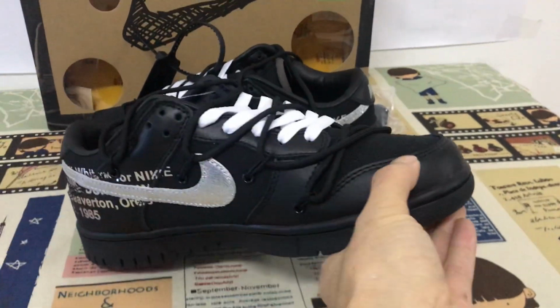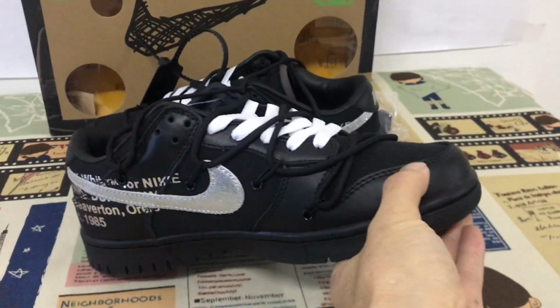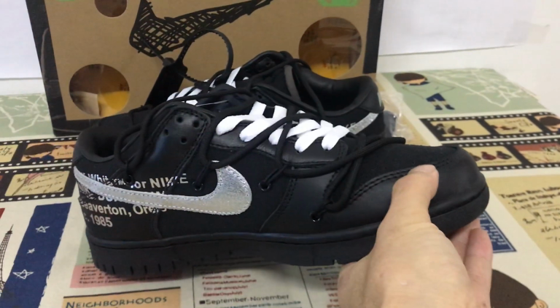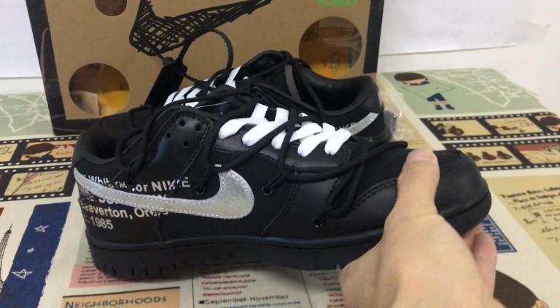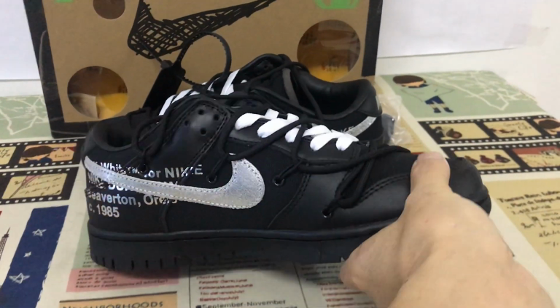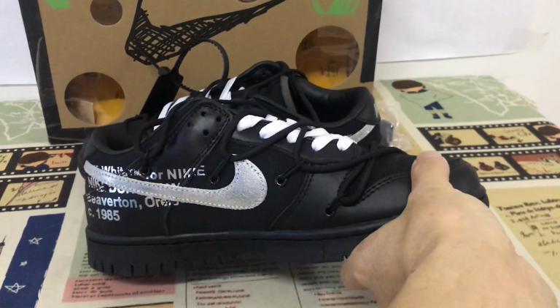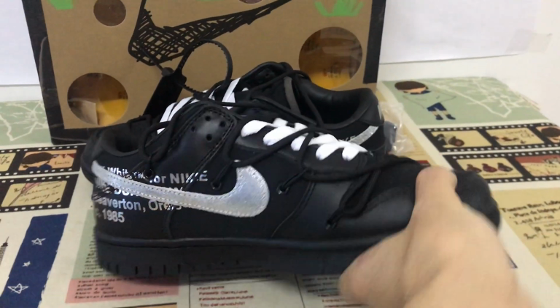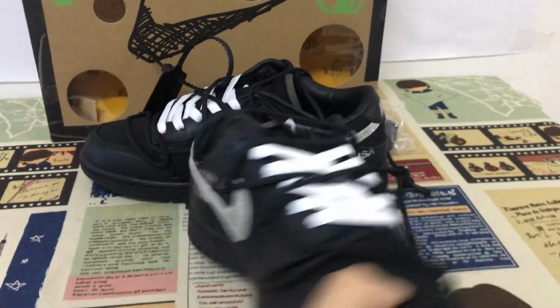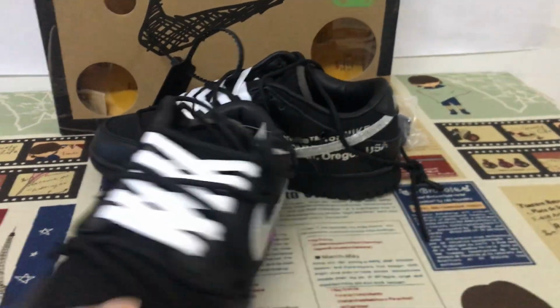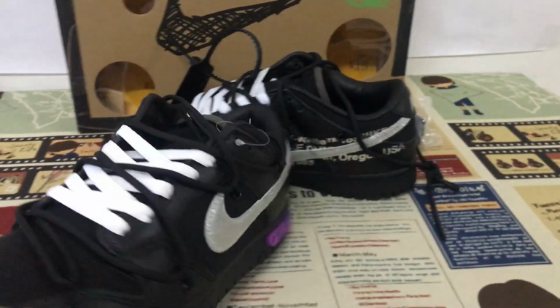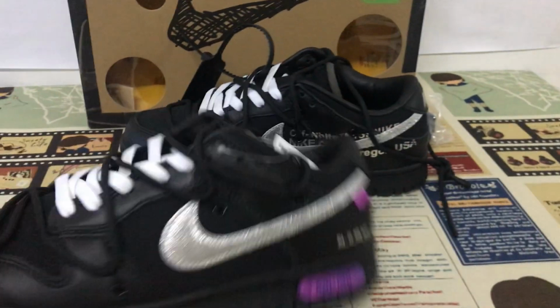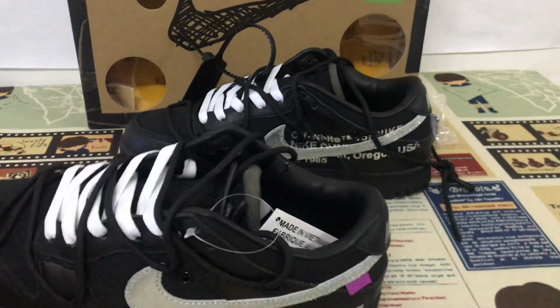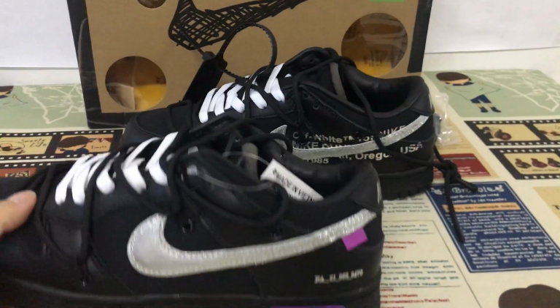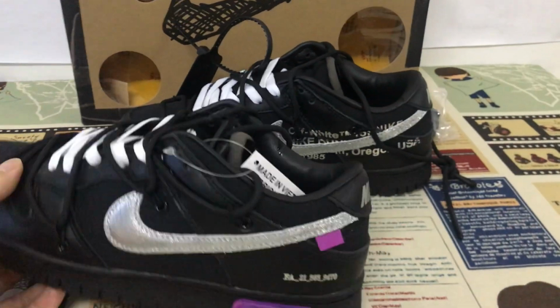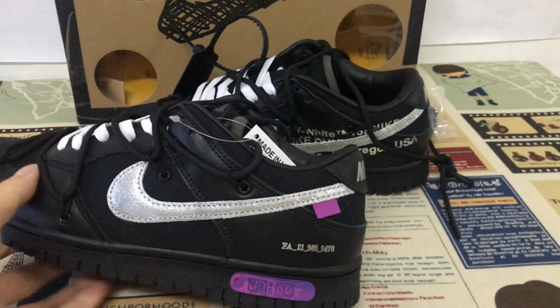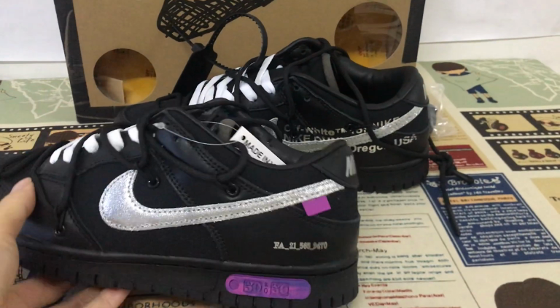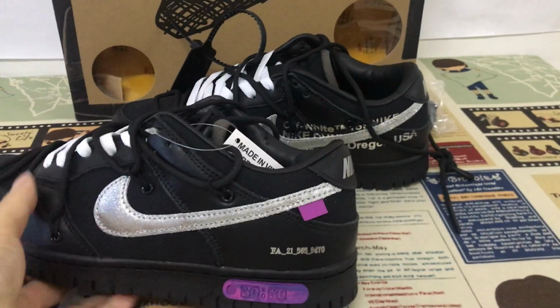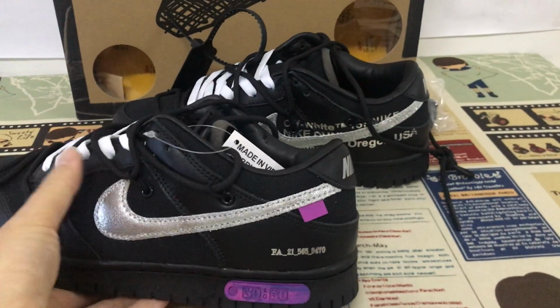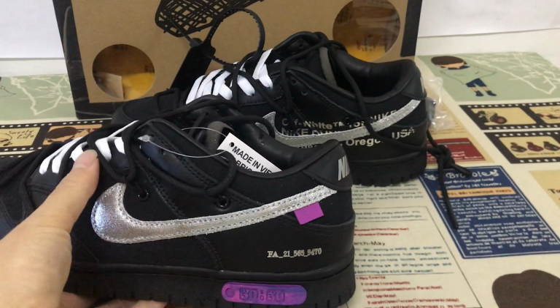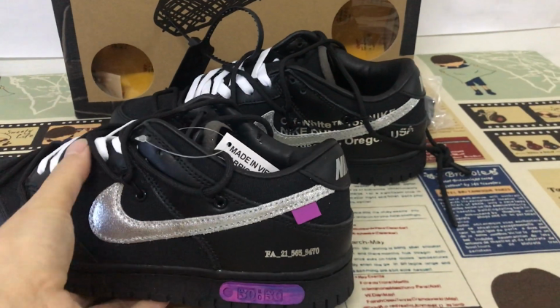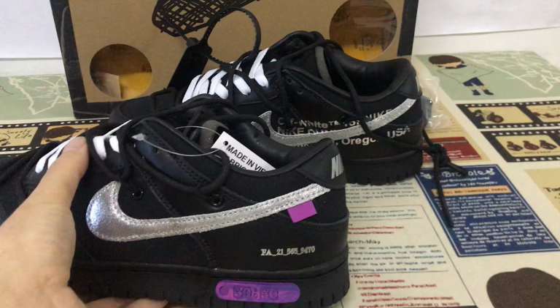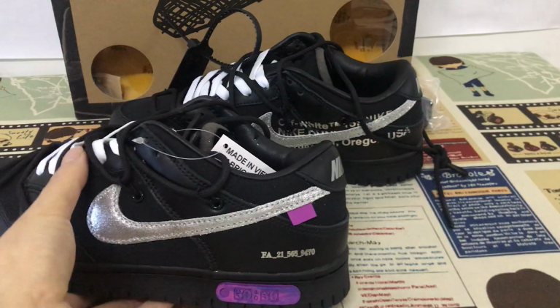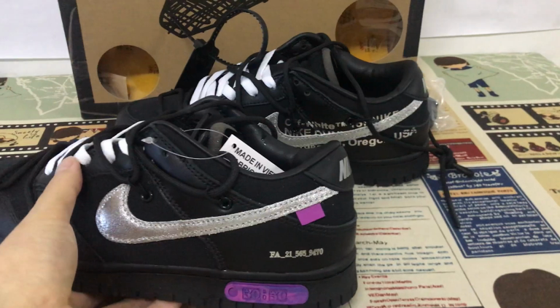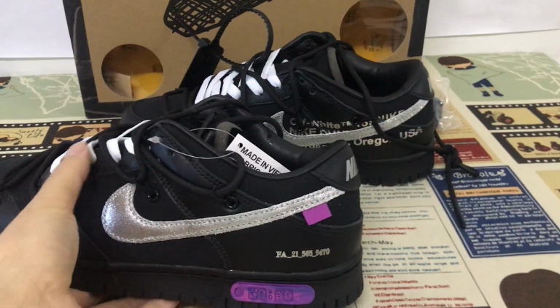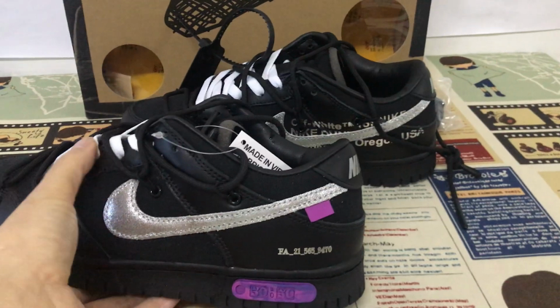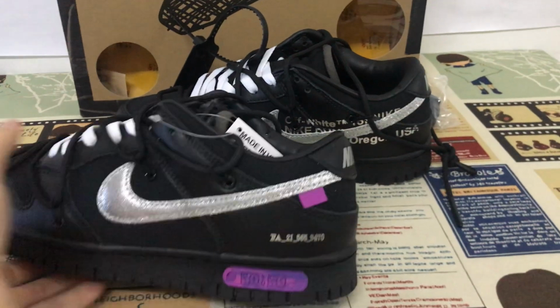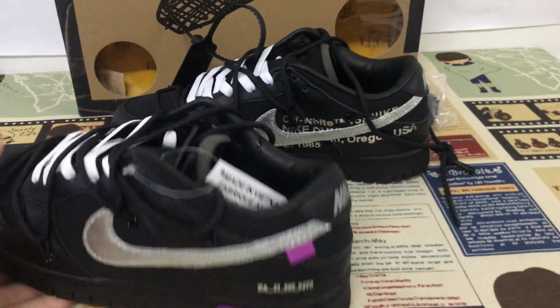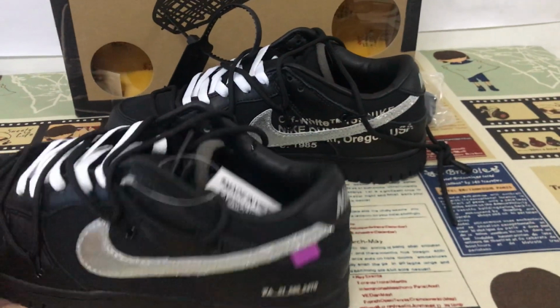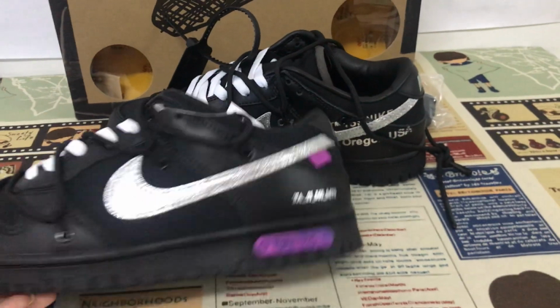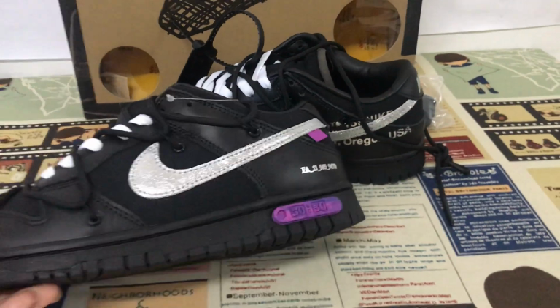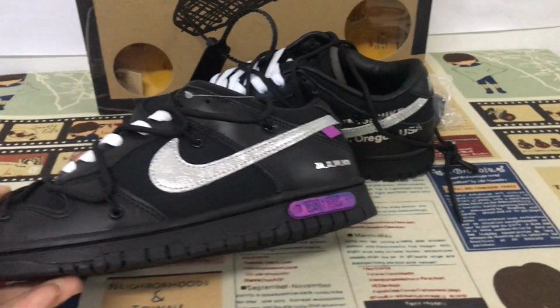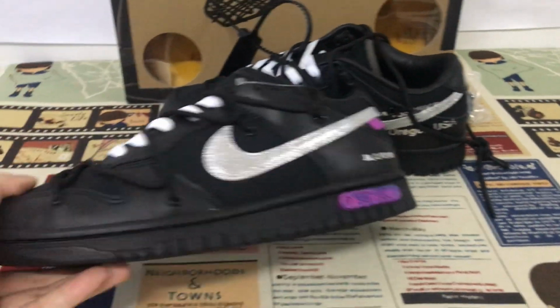You can see the outsole is black, white, and purple color.